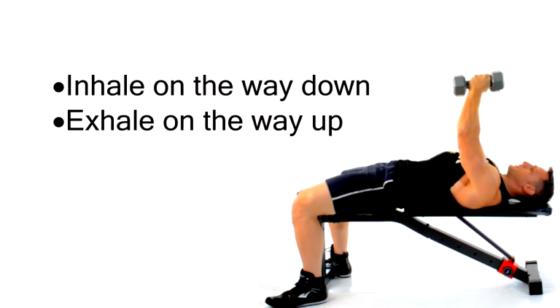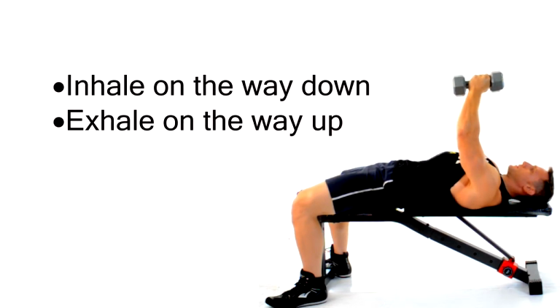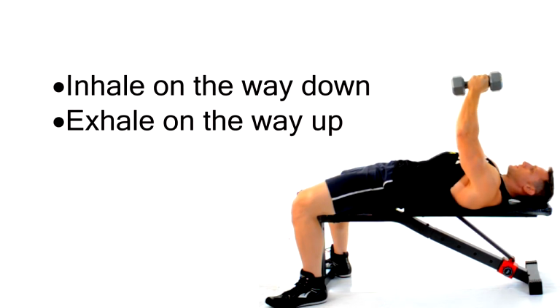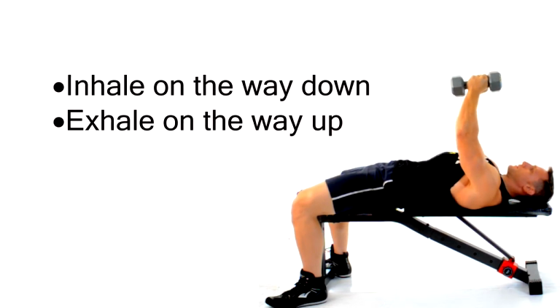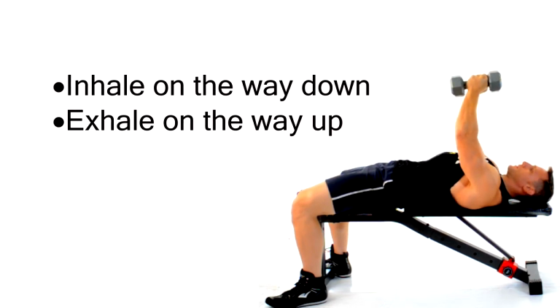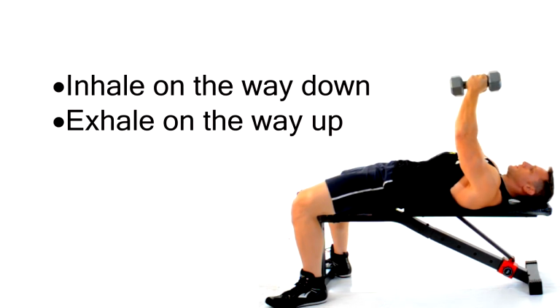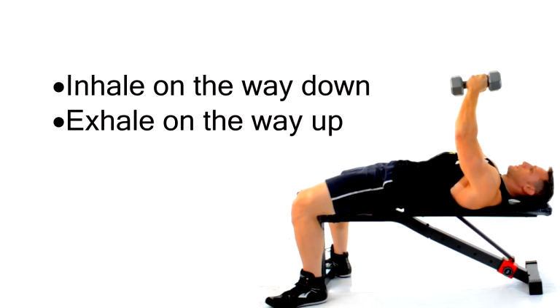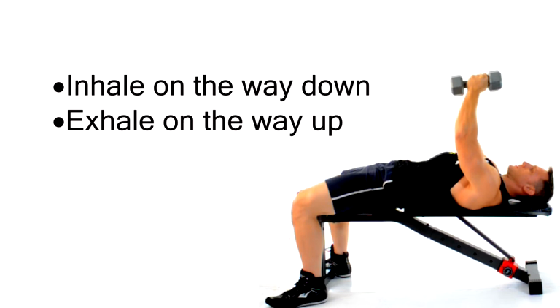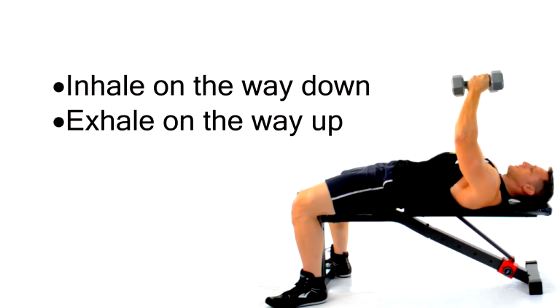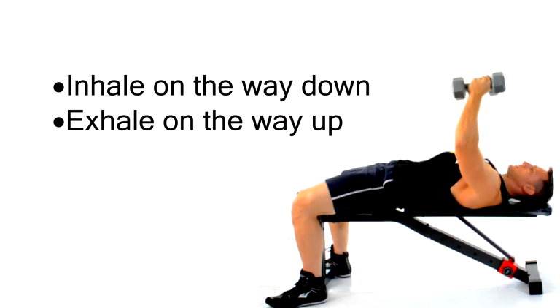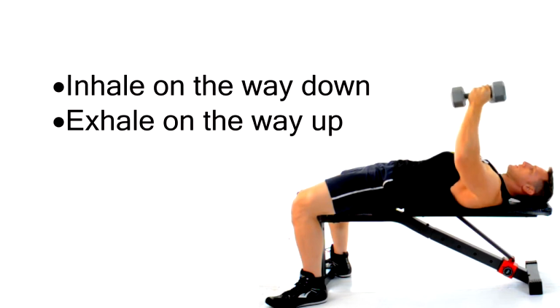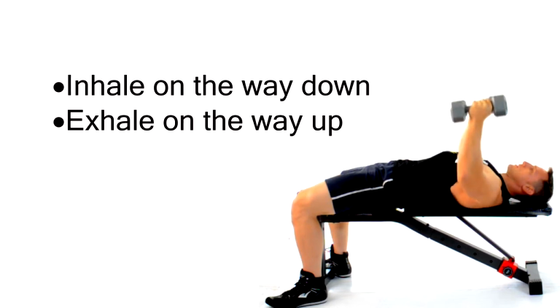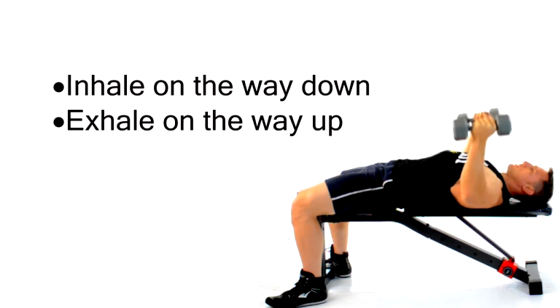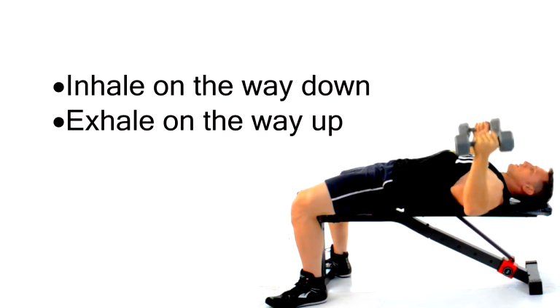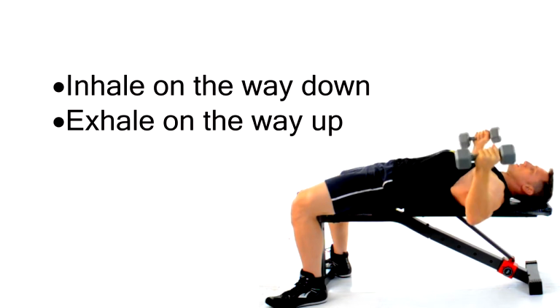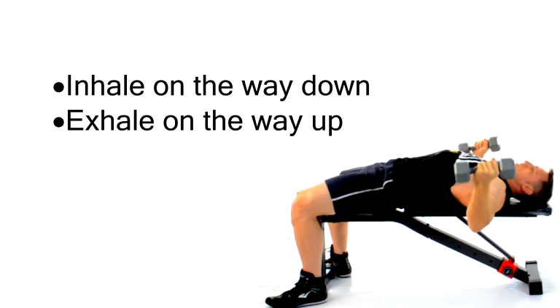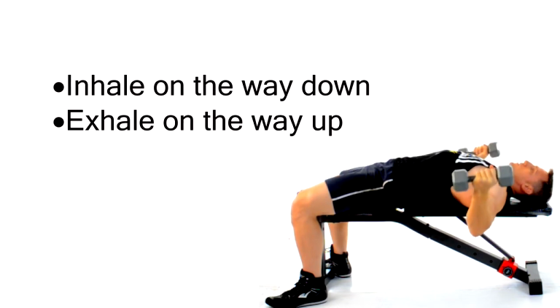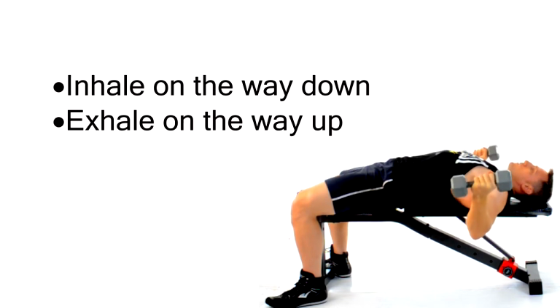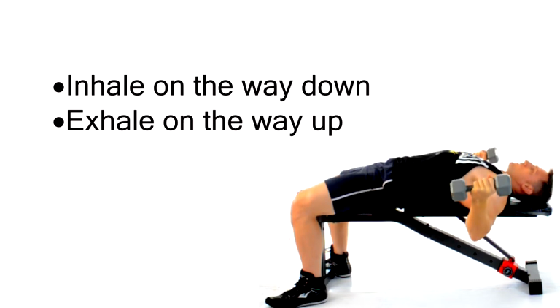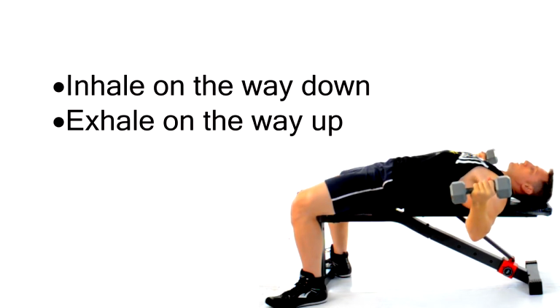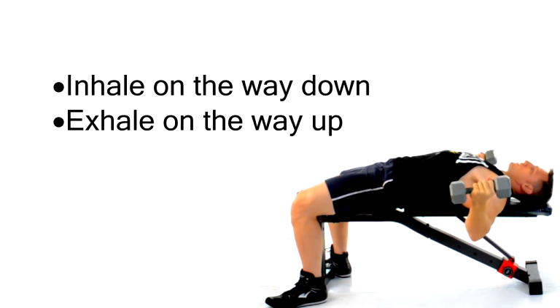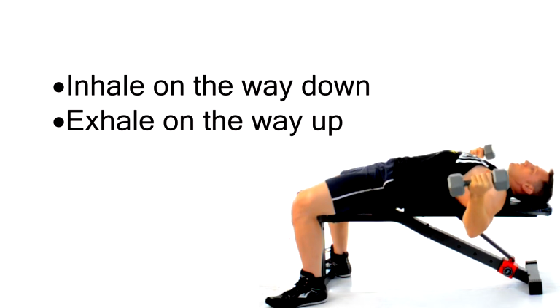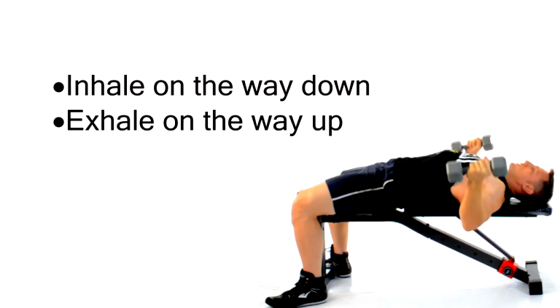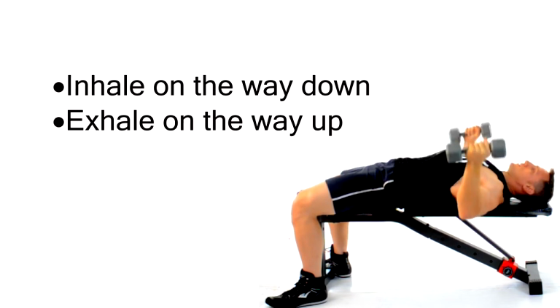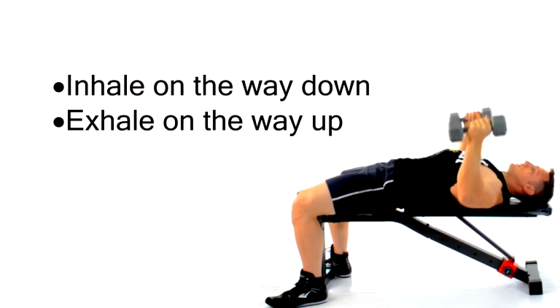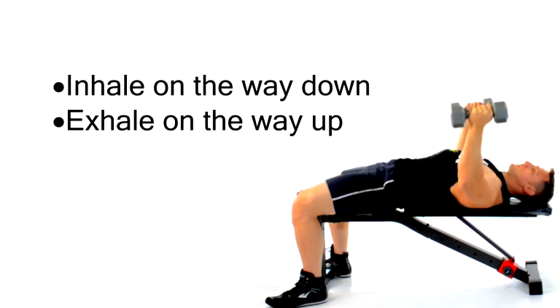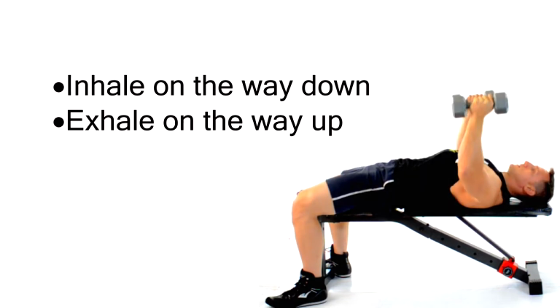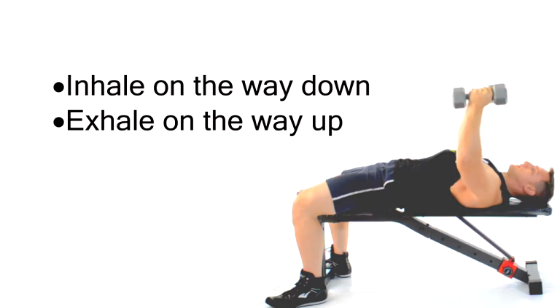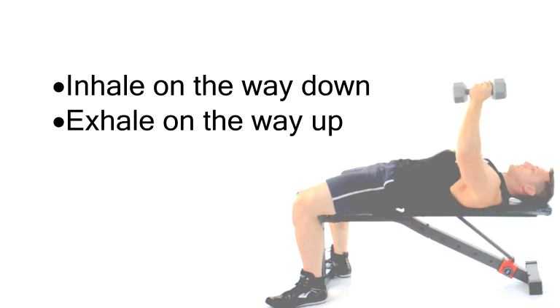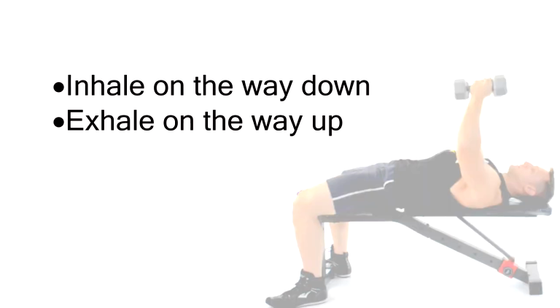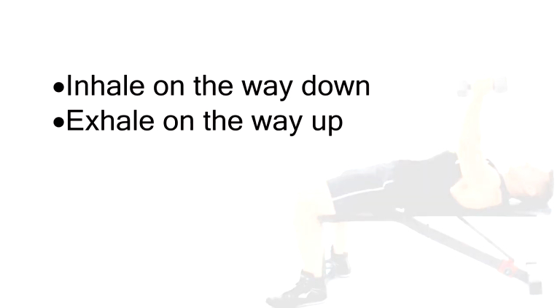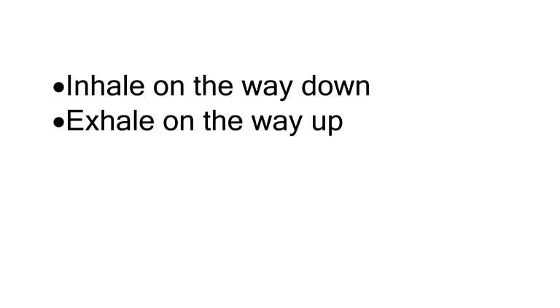Make sure you inhale on the way down and exhale as you use the muscles of your chest to bring those weights back up.